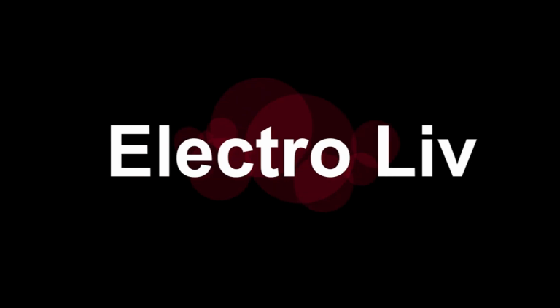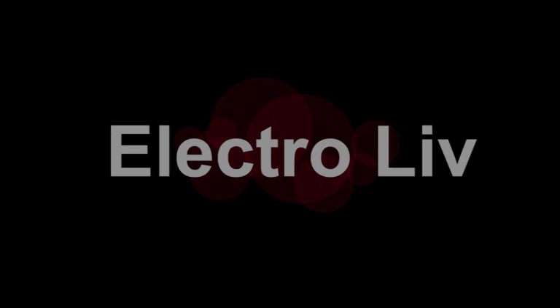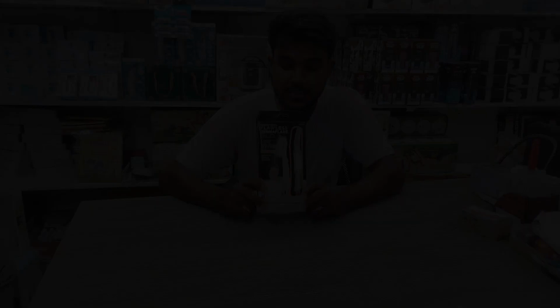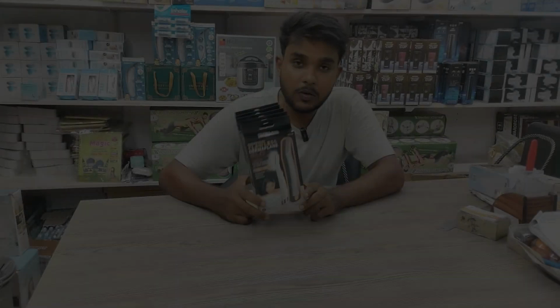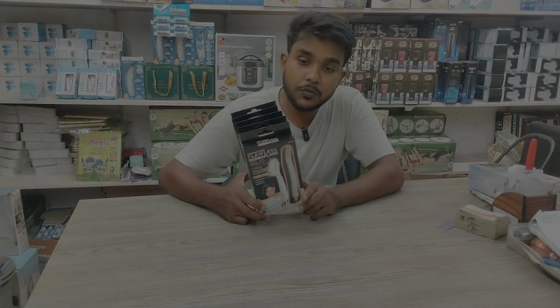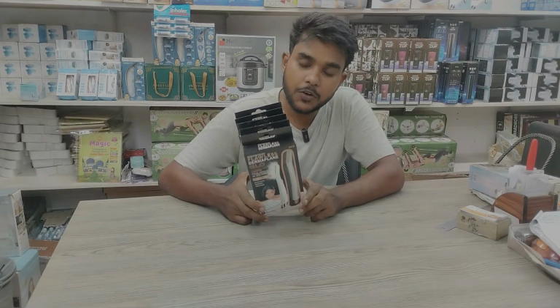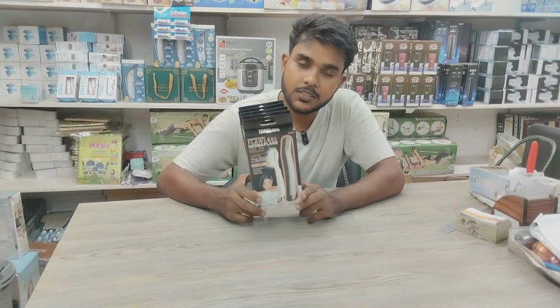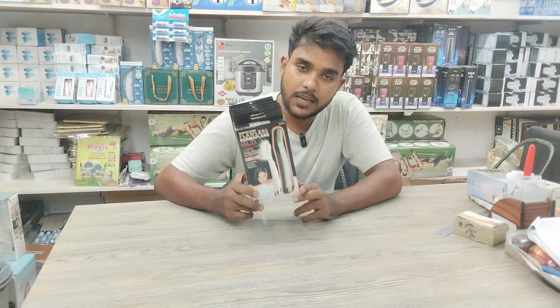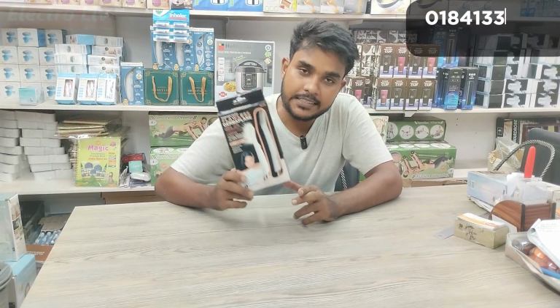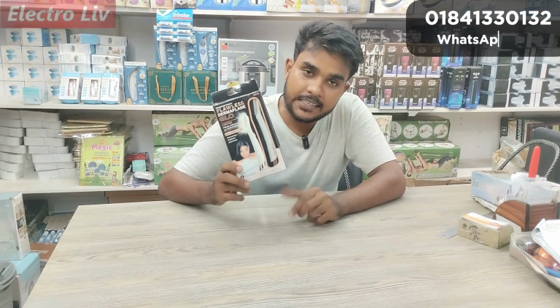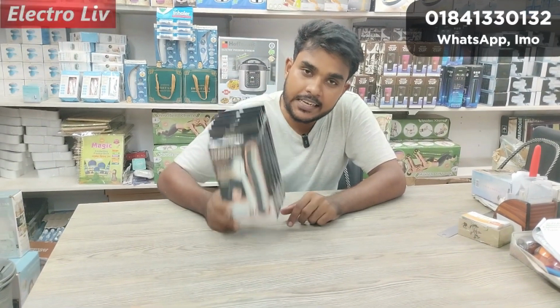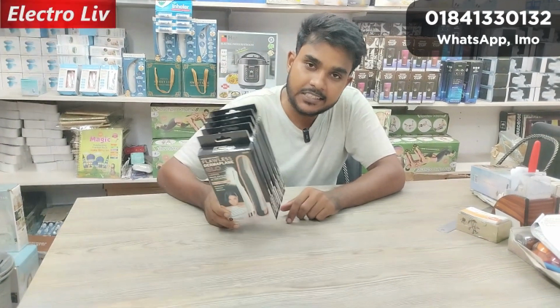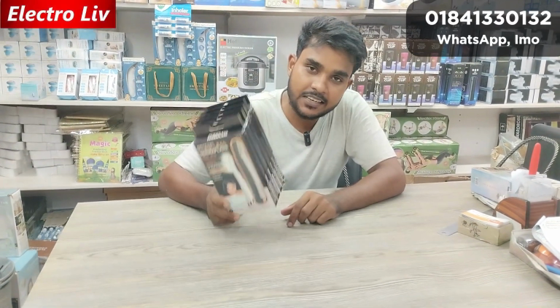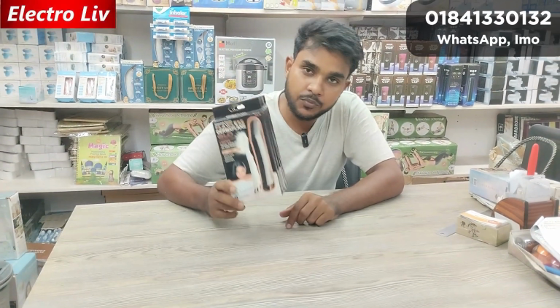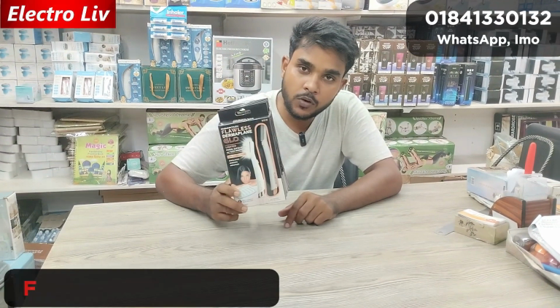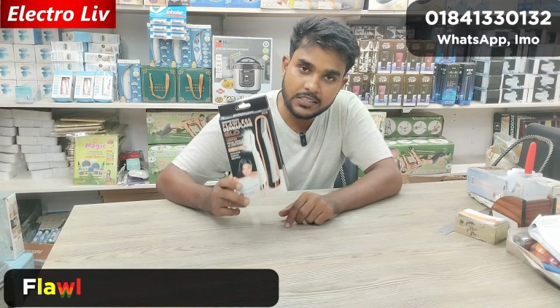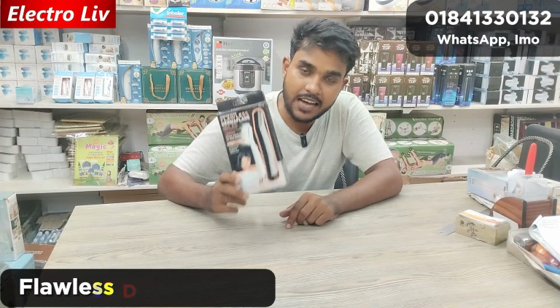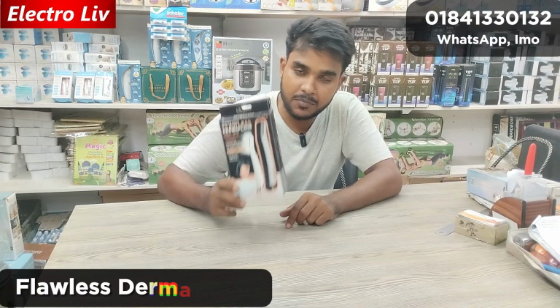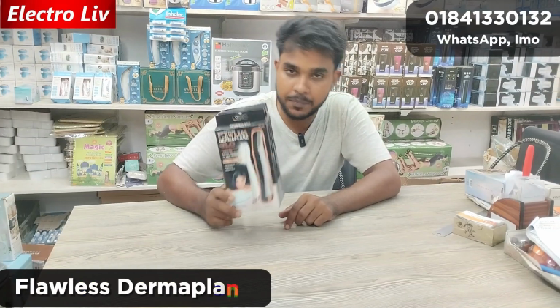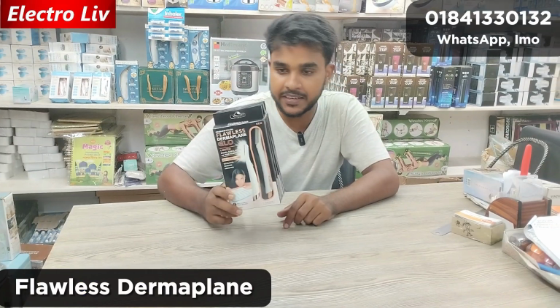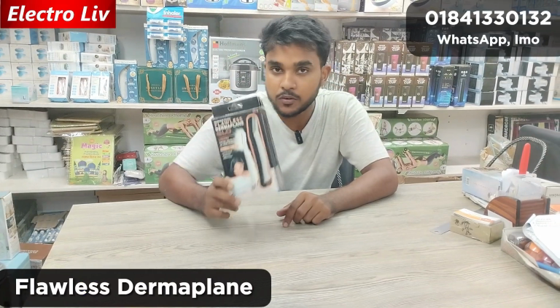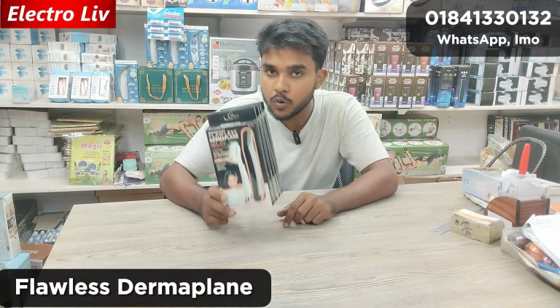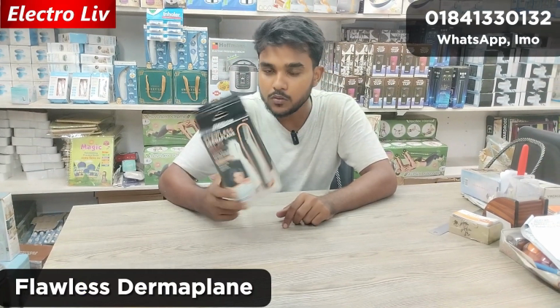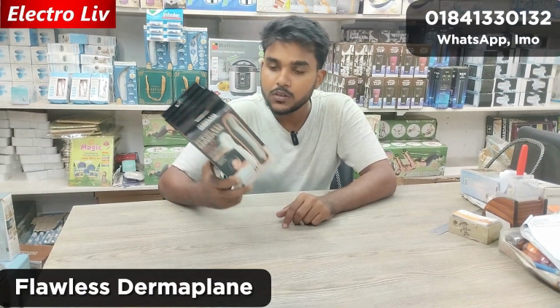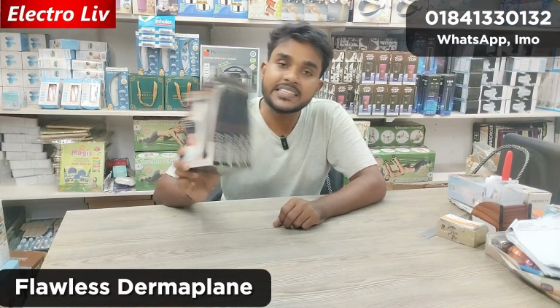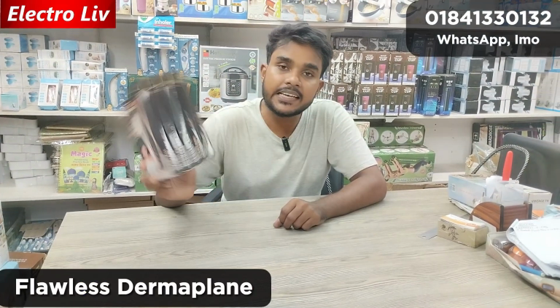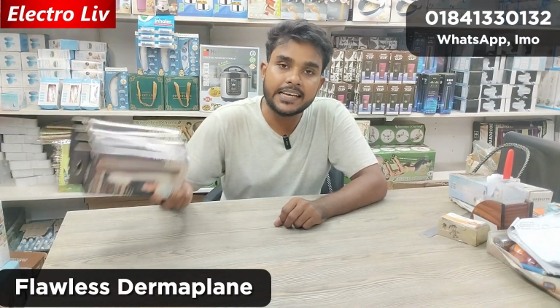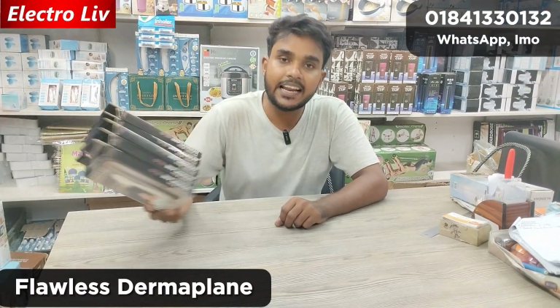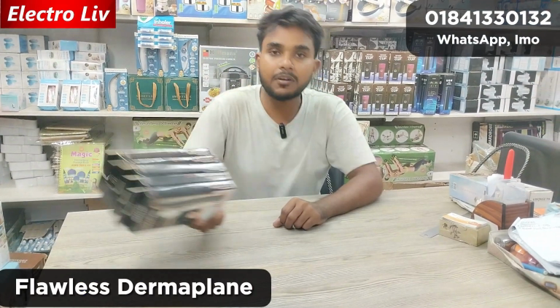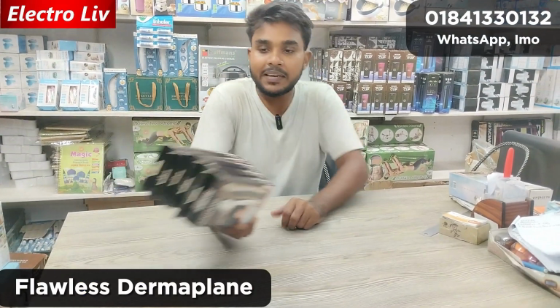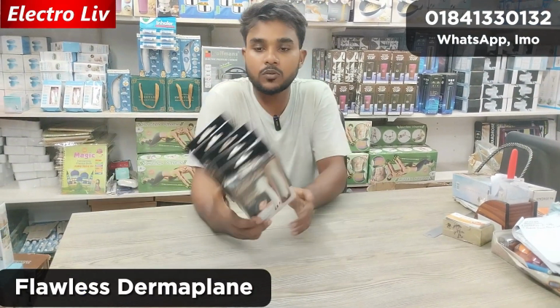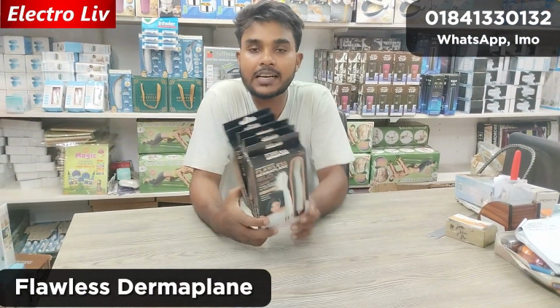As-salamu alaykum, this is the Flawless Derma Plane Glow. Basically, this is the Derma Plane Glow.